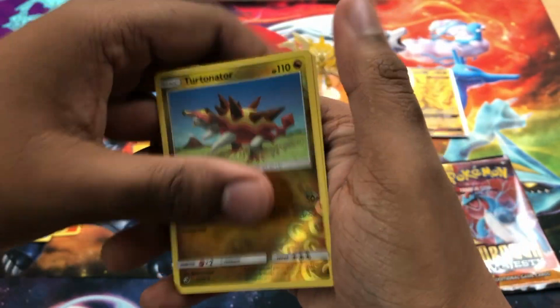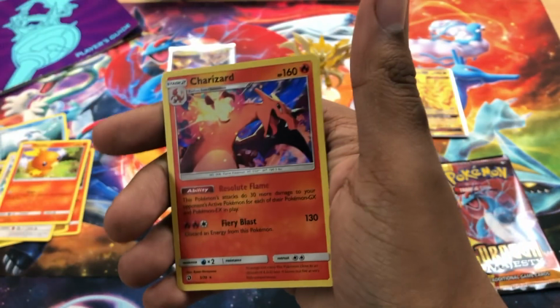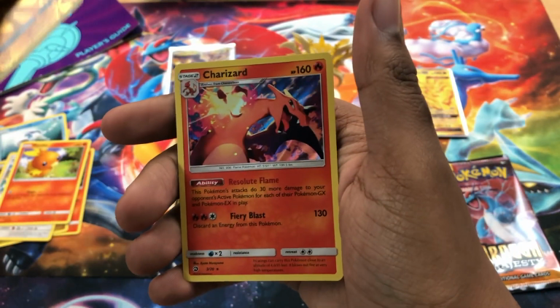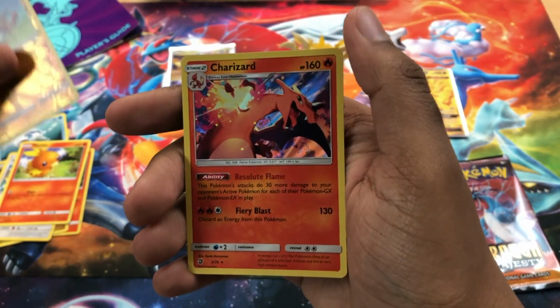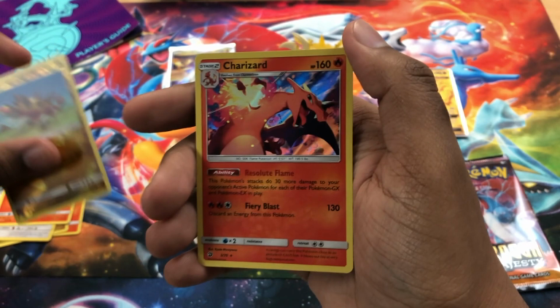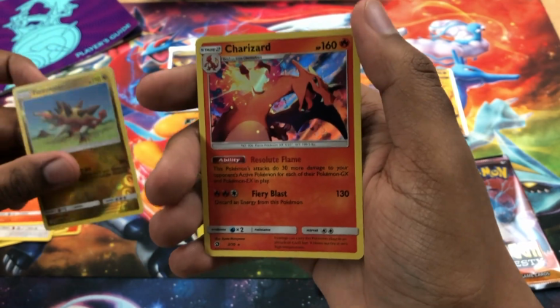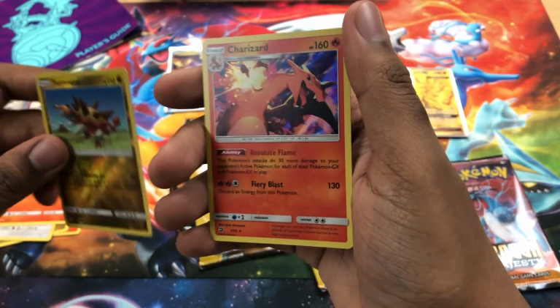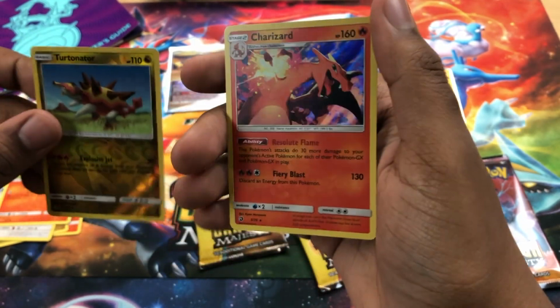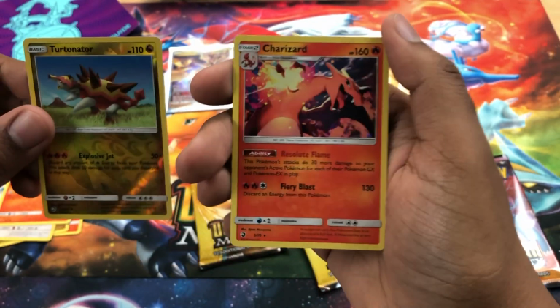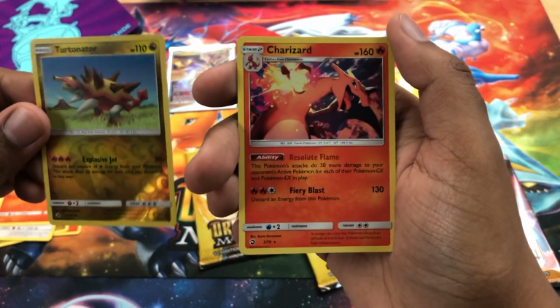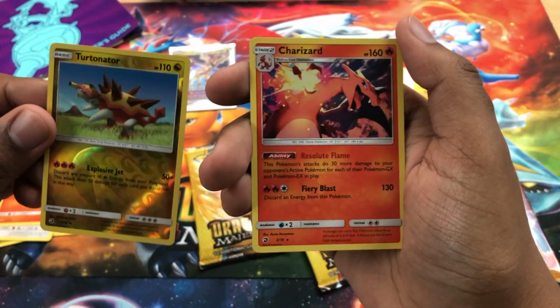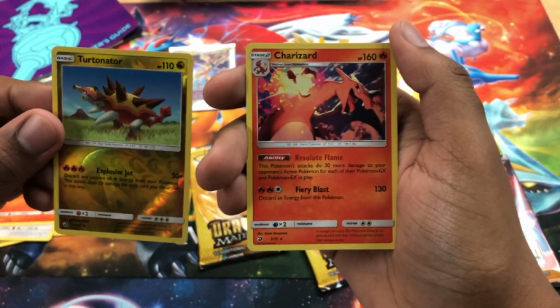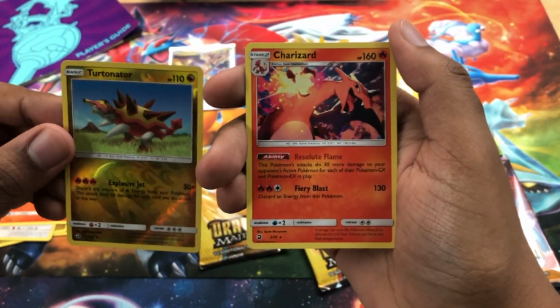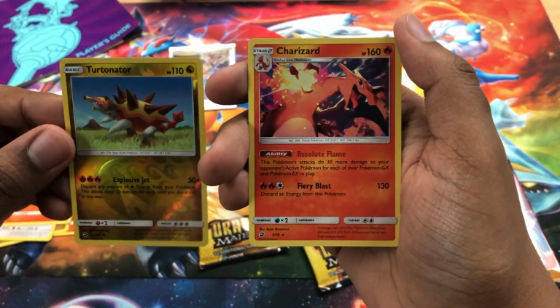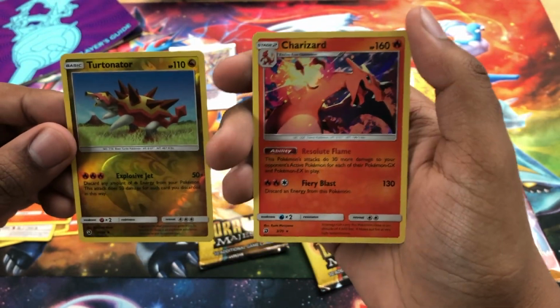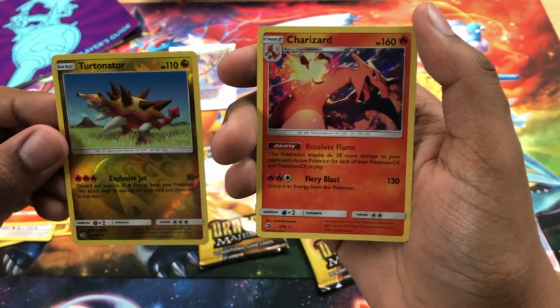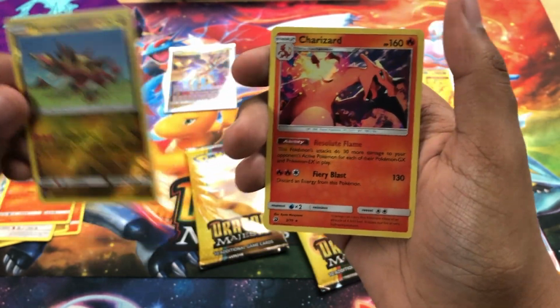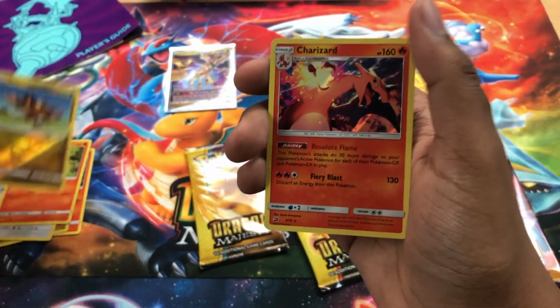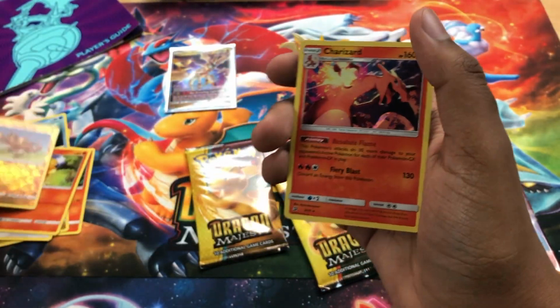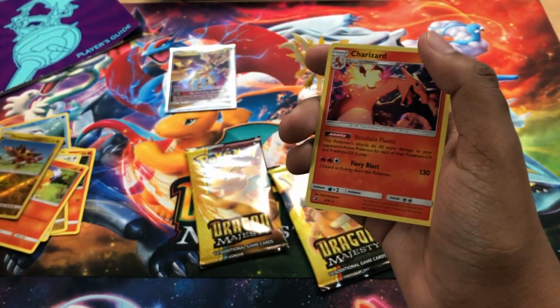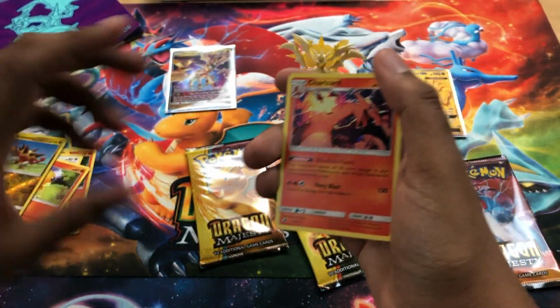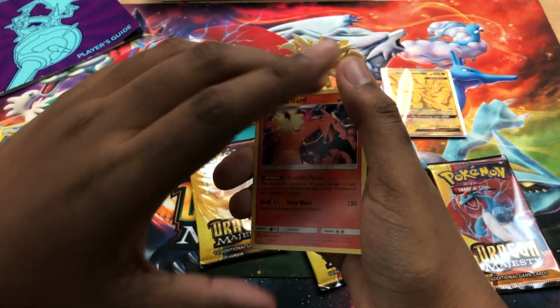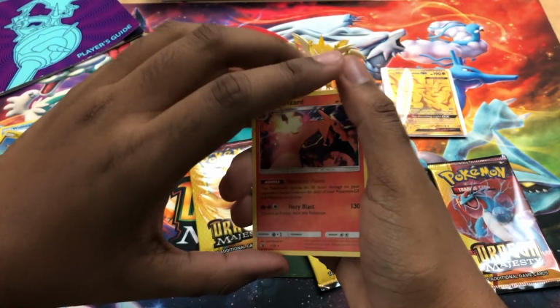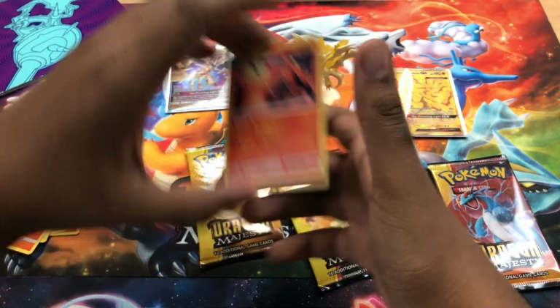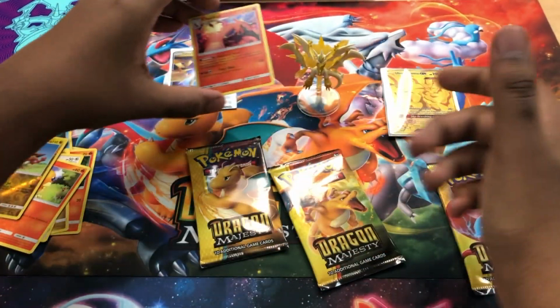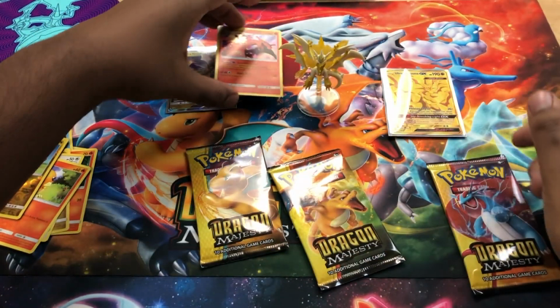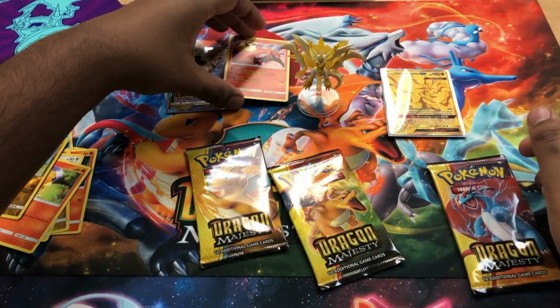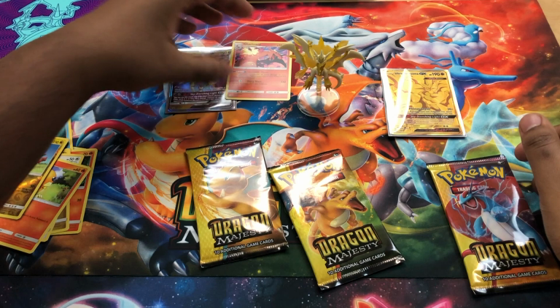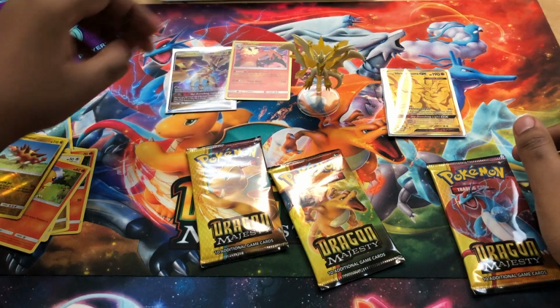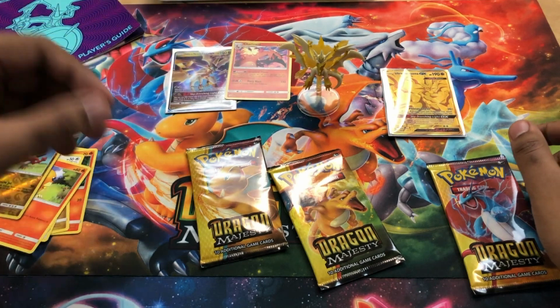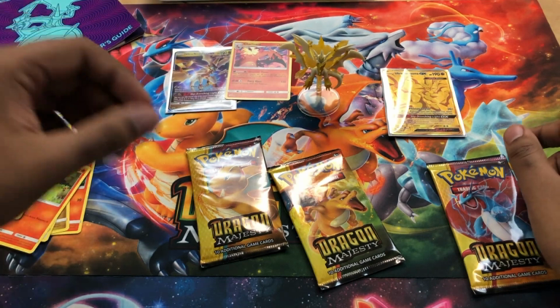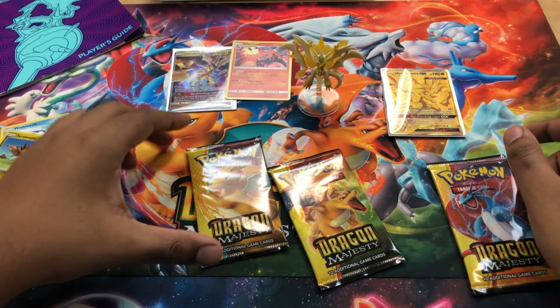We got Charizard from a Charizard pack! Let's go, very cool. Told you, Charizard was the boy.